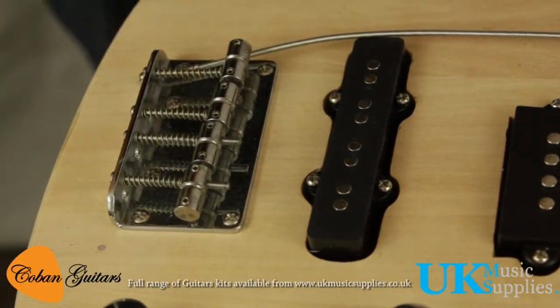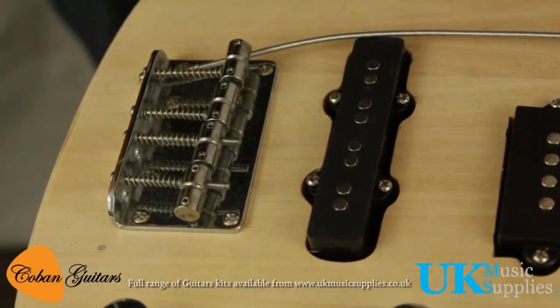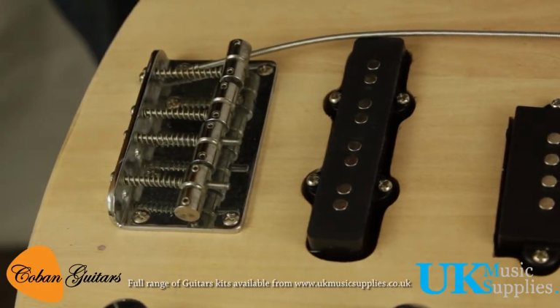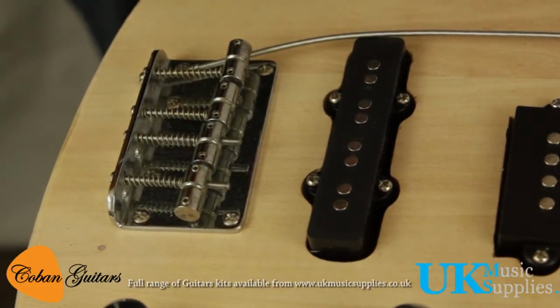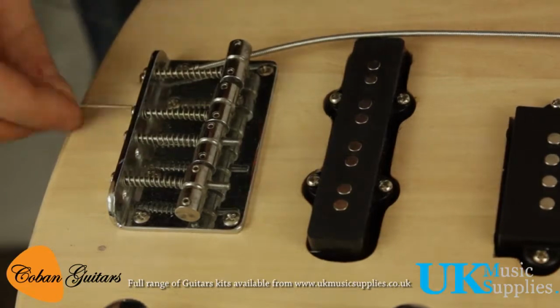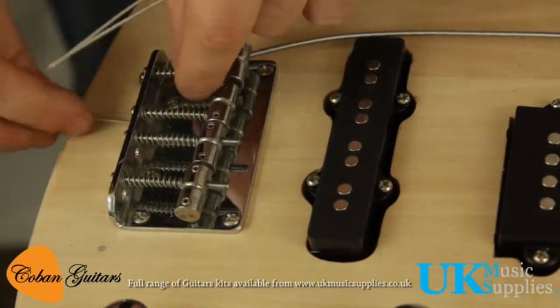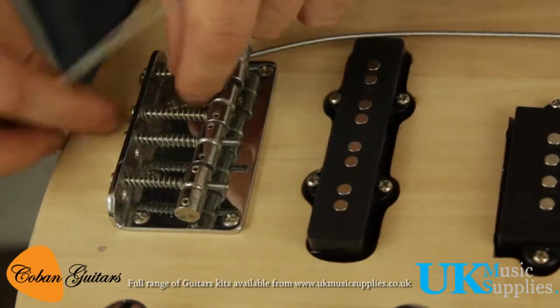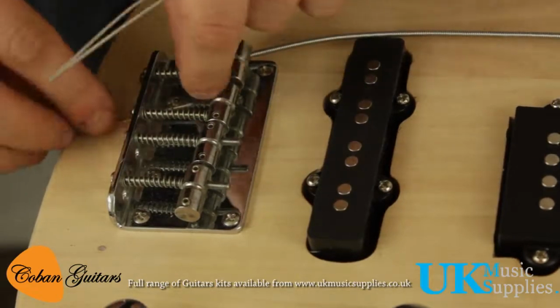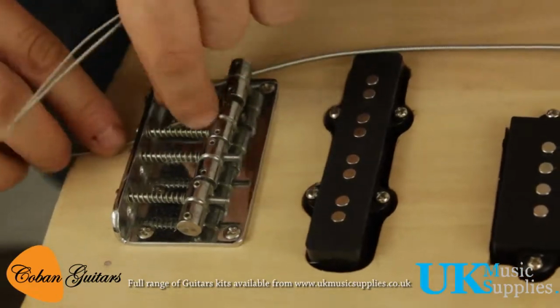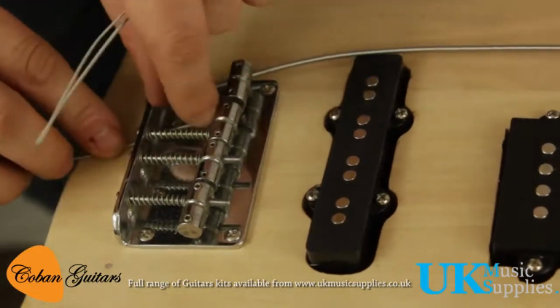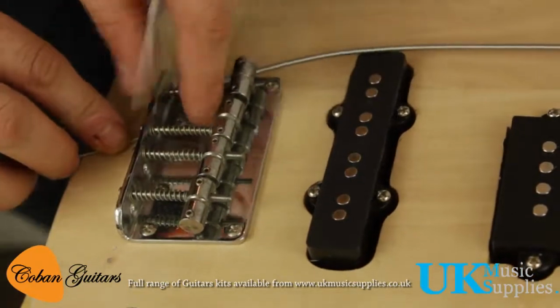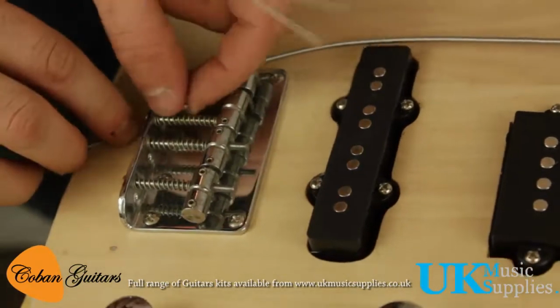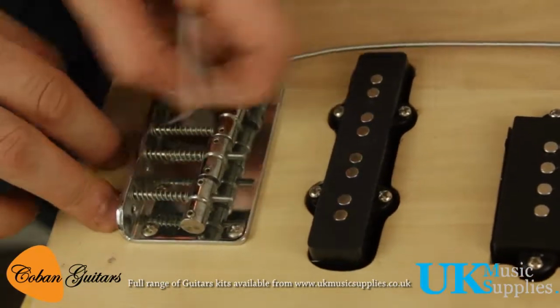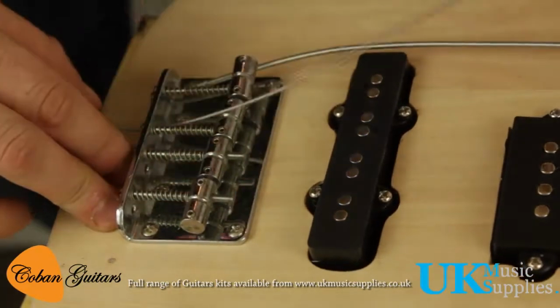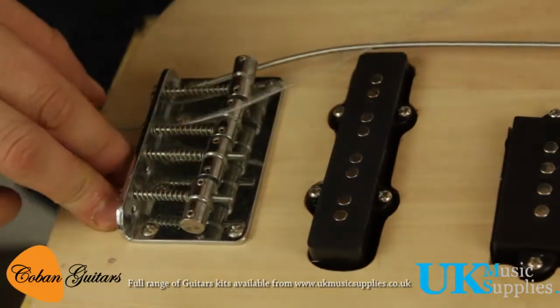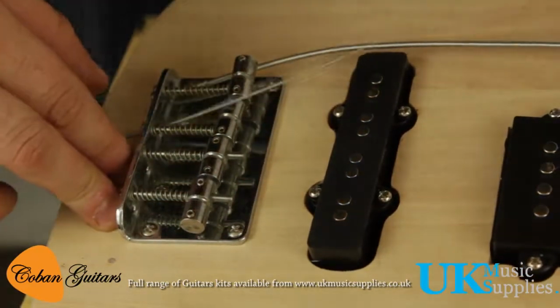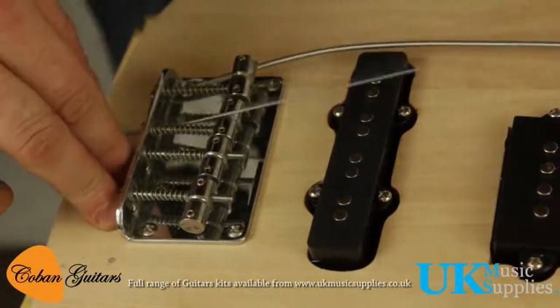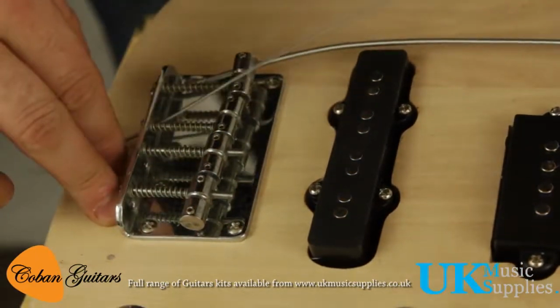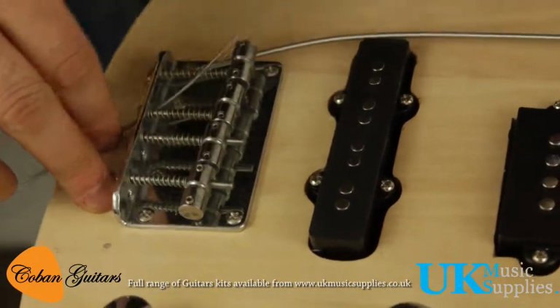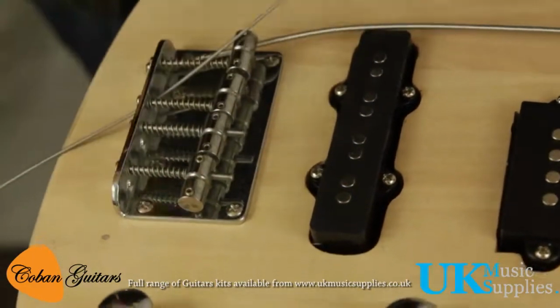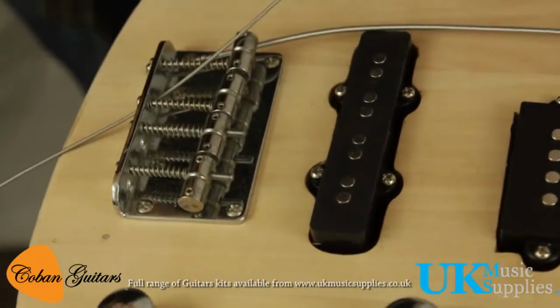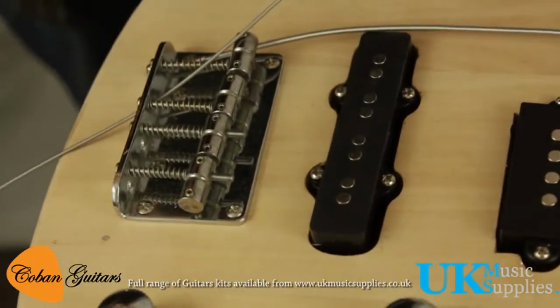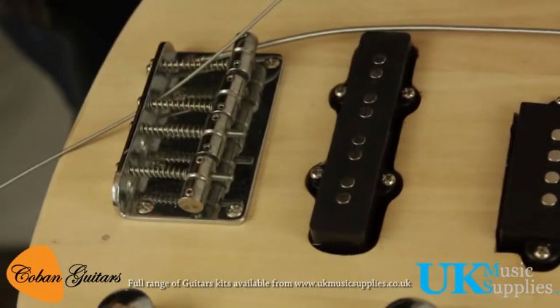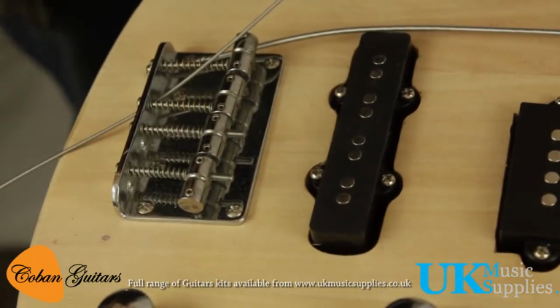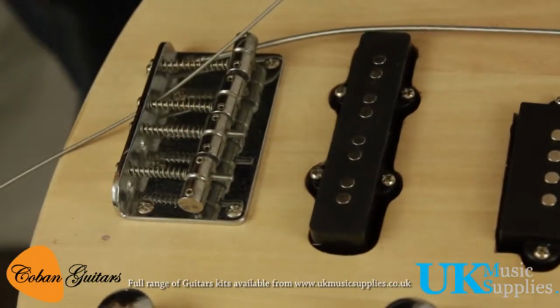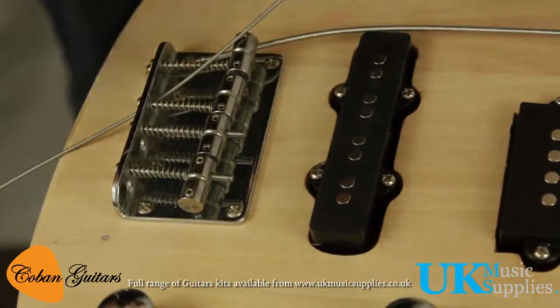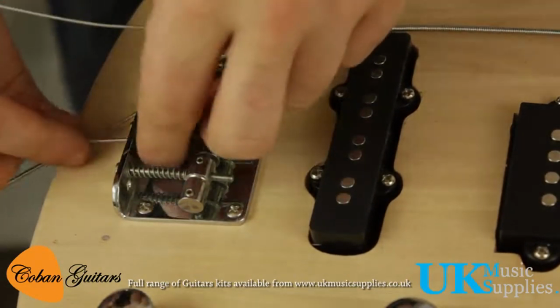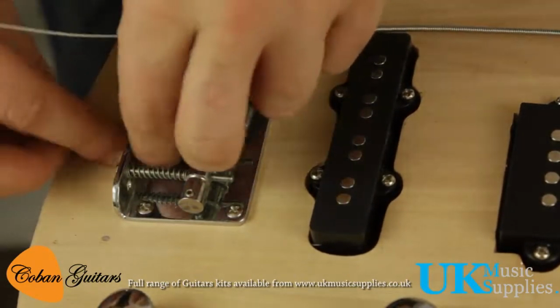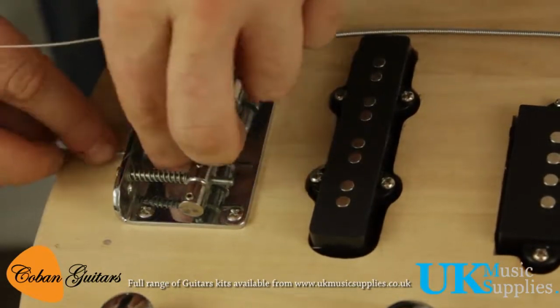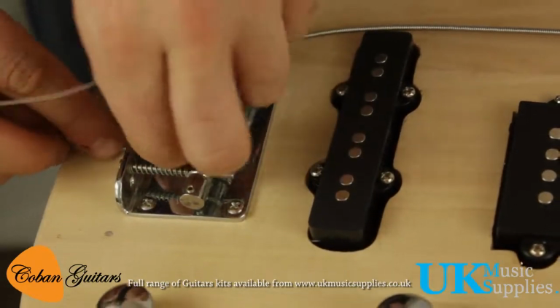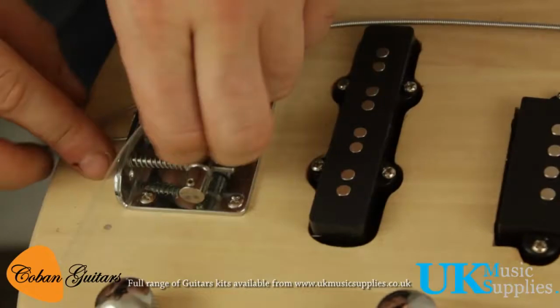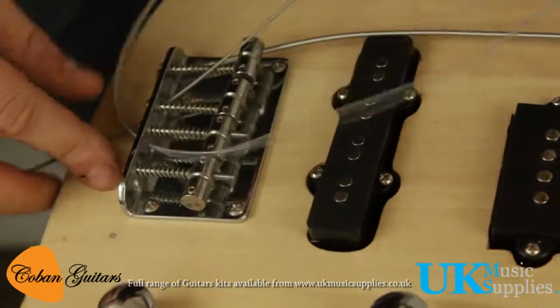It's pretty simple — just pull the string through, making sure it's the right string, and take it through to the headstock.